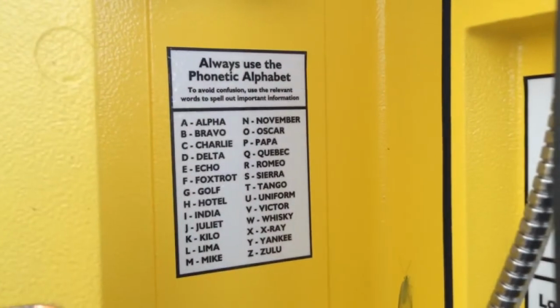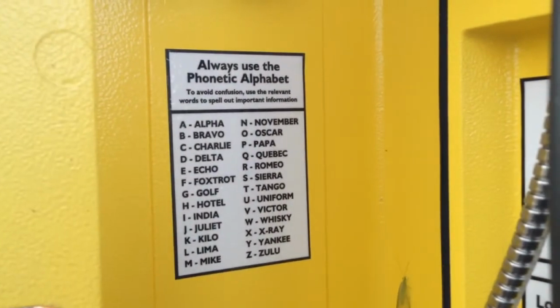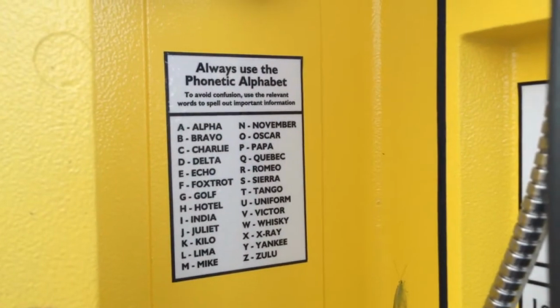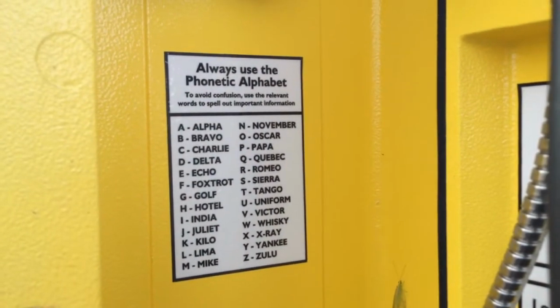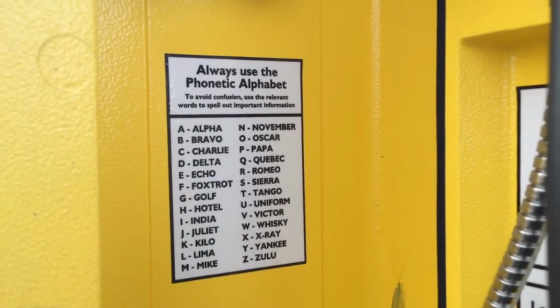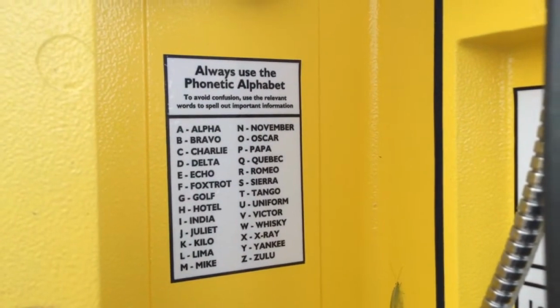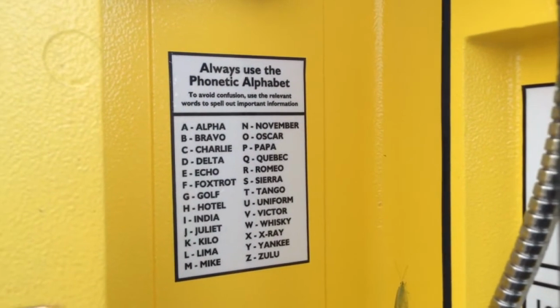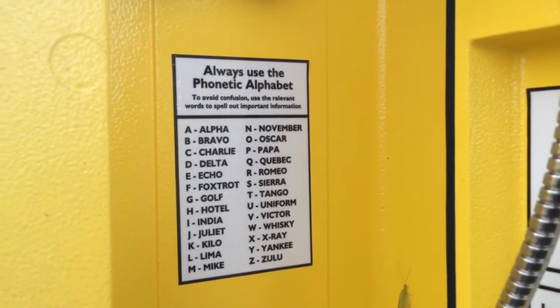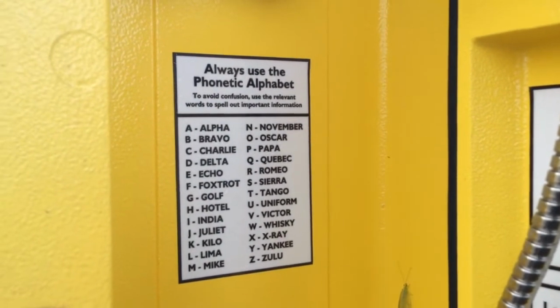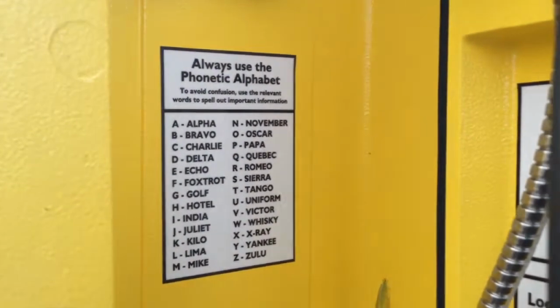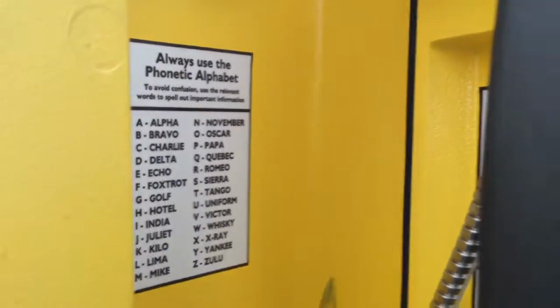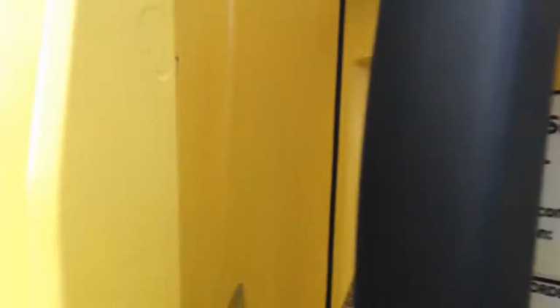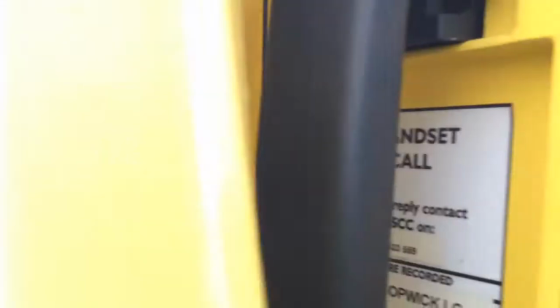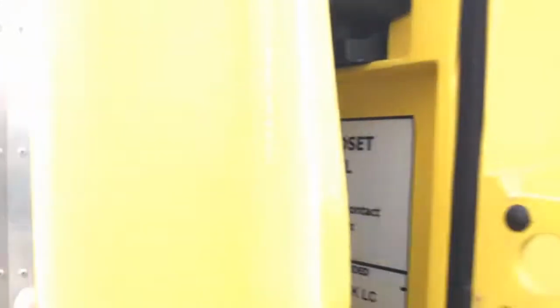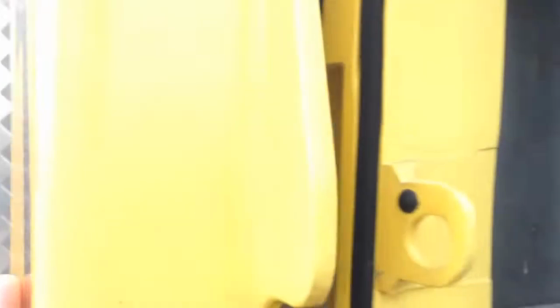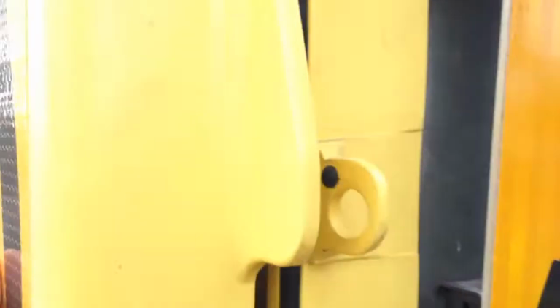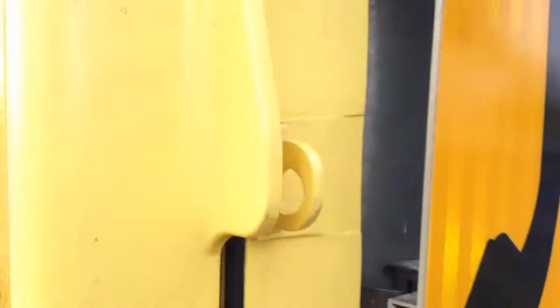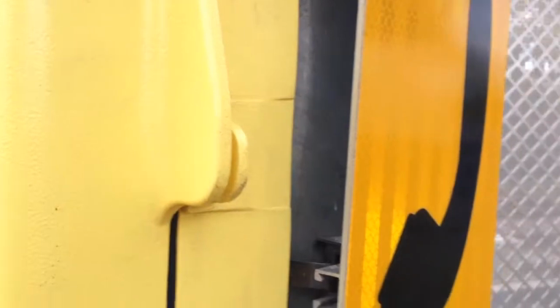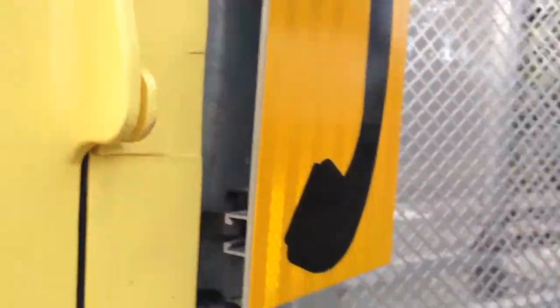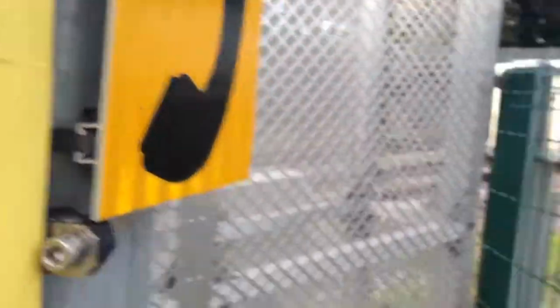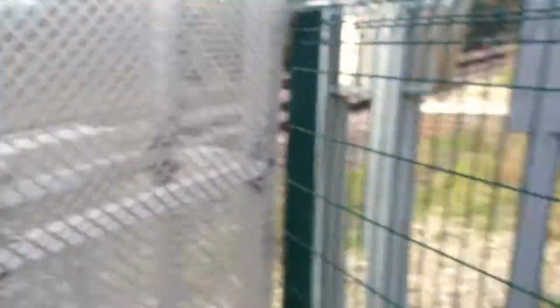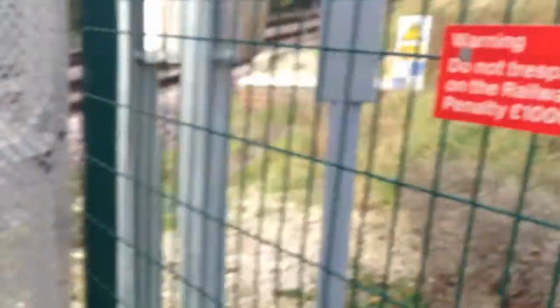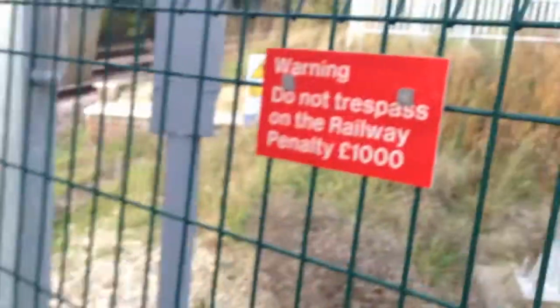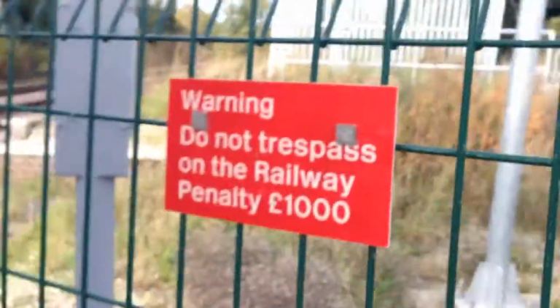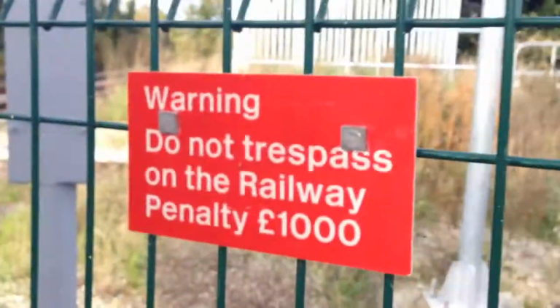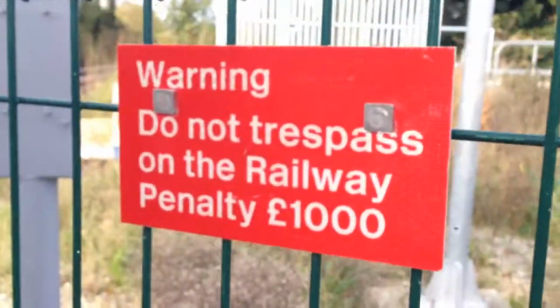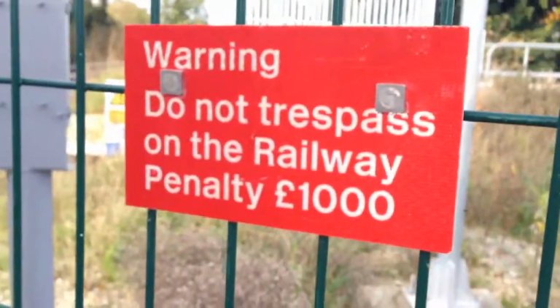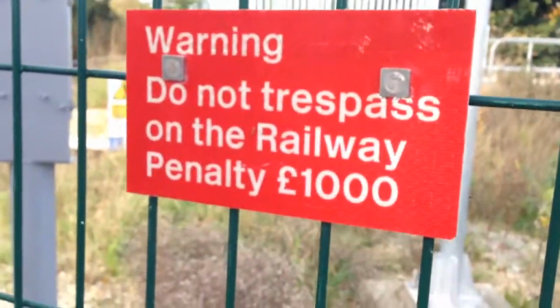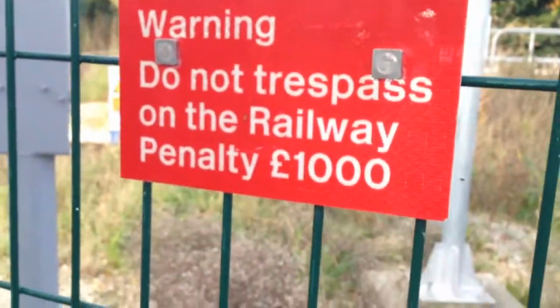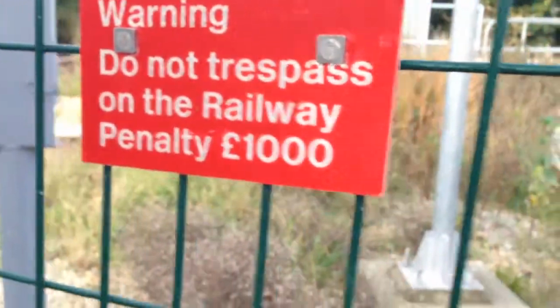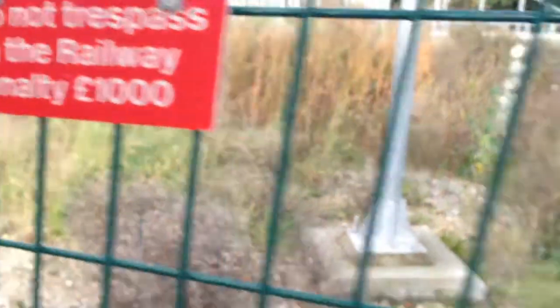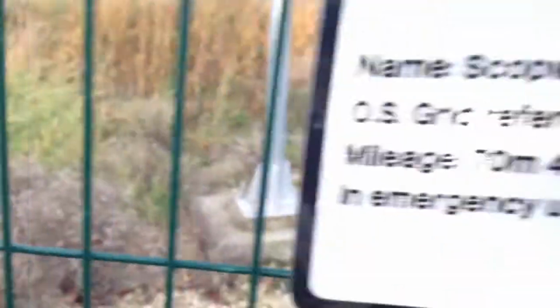And to read you can just pause the video. Do not trespass — possibly a thousand pound fine.